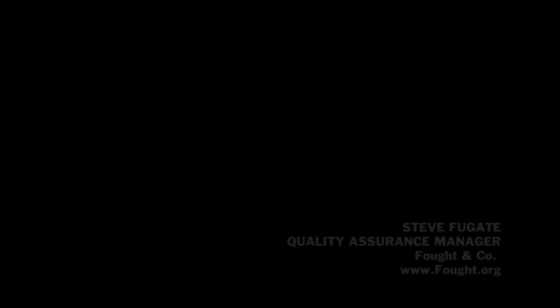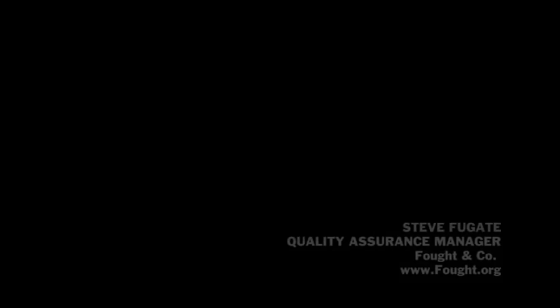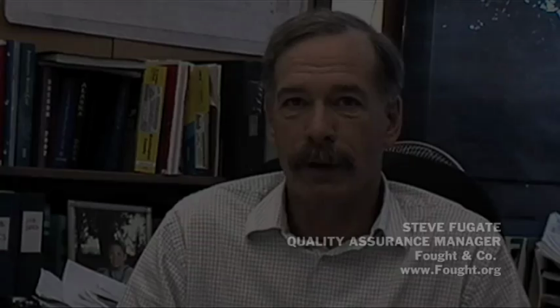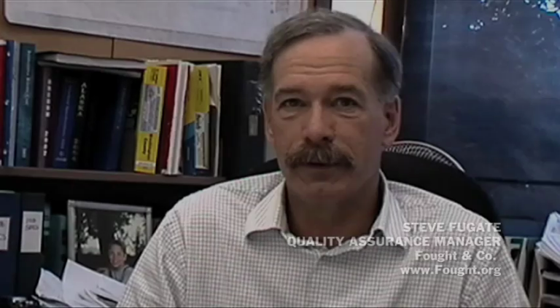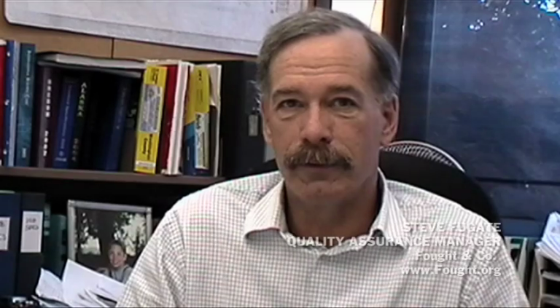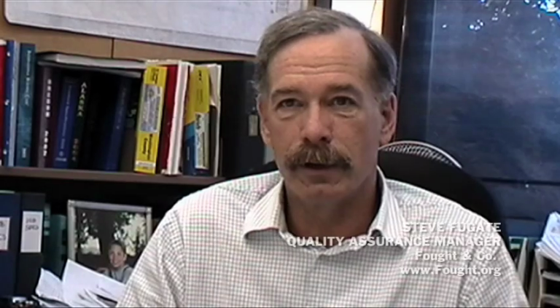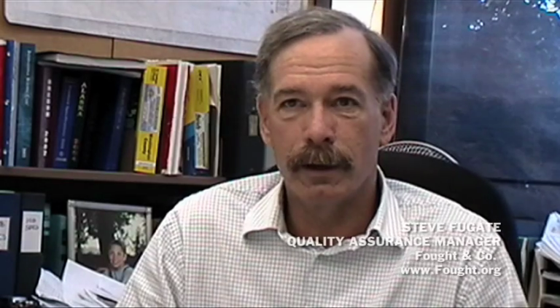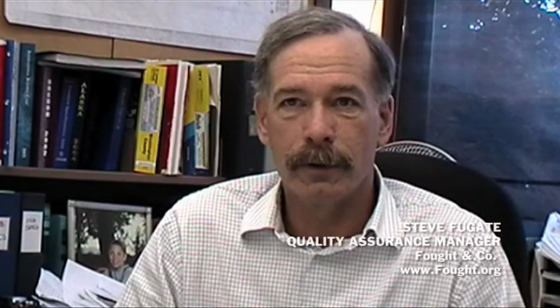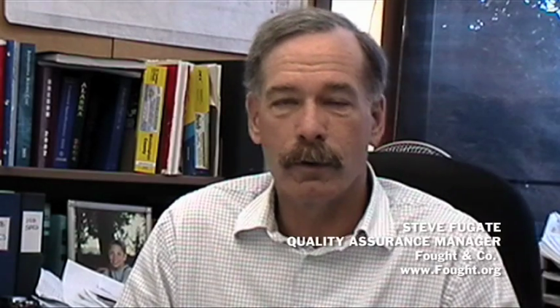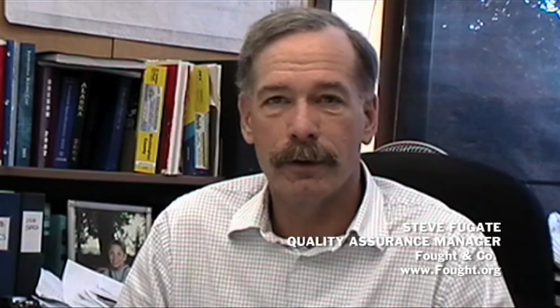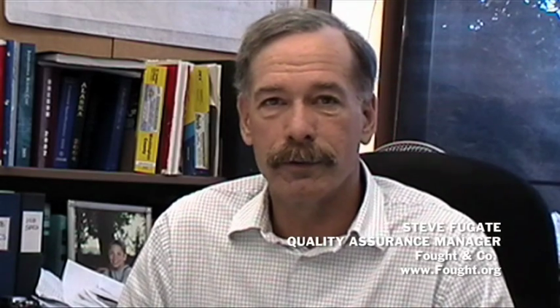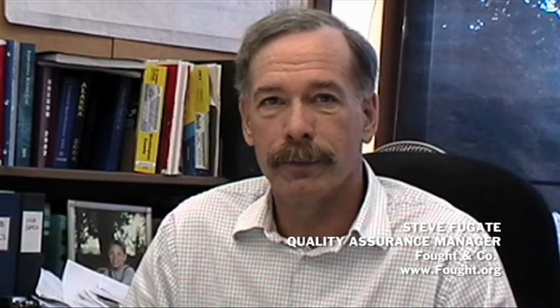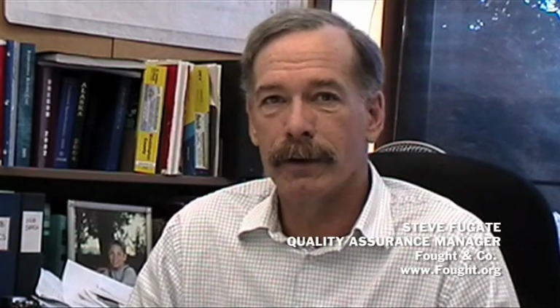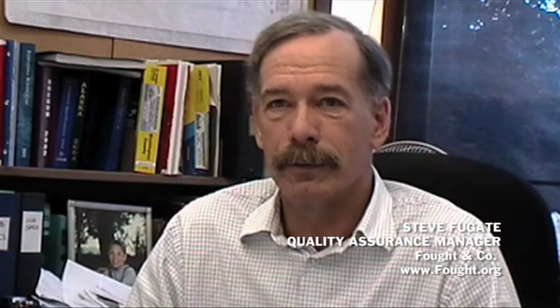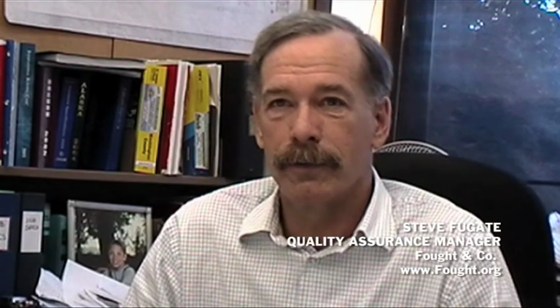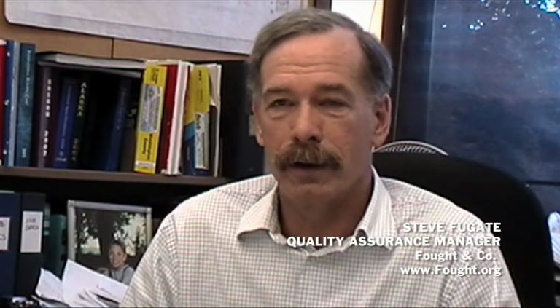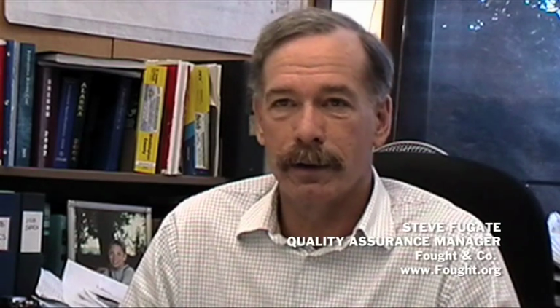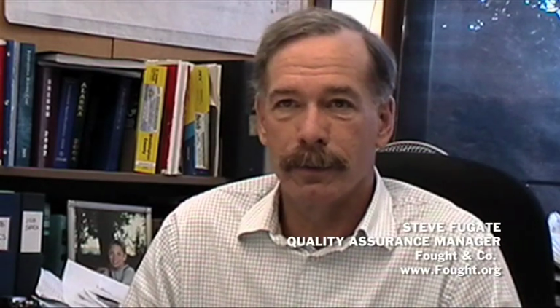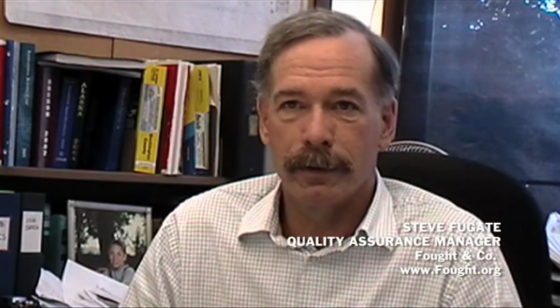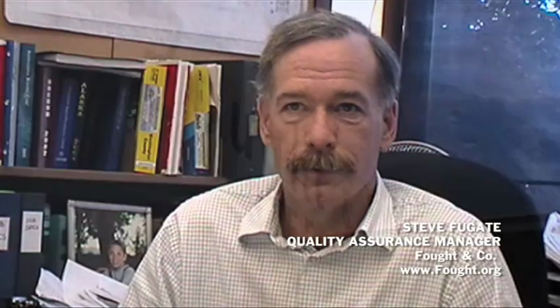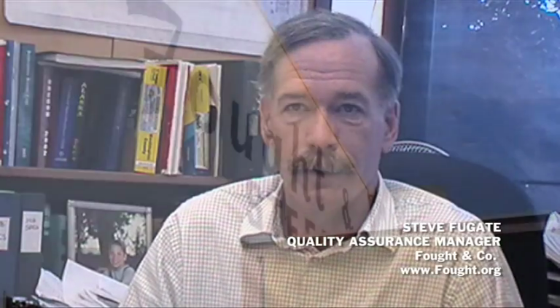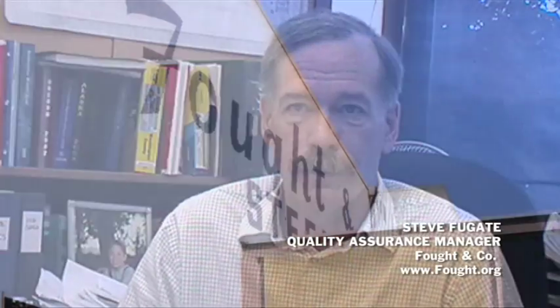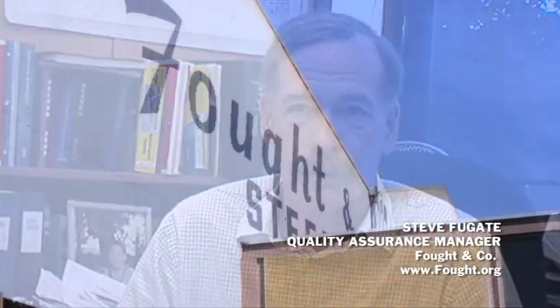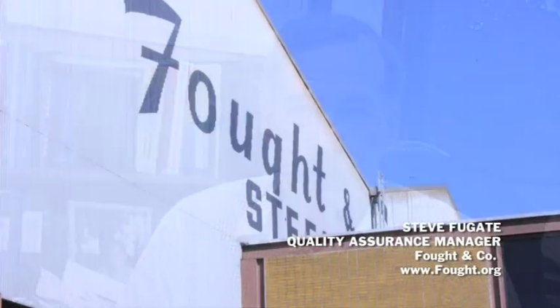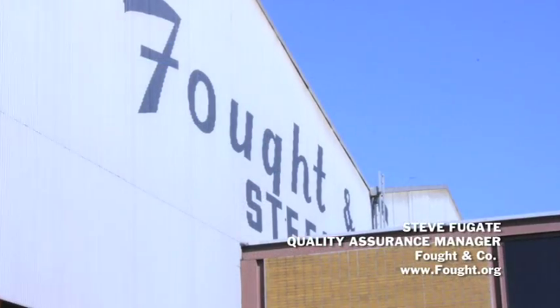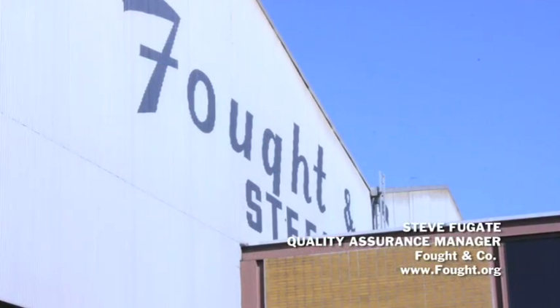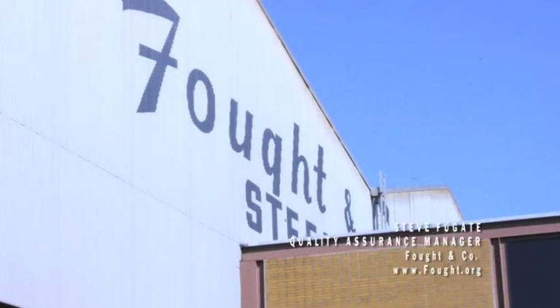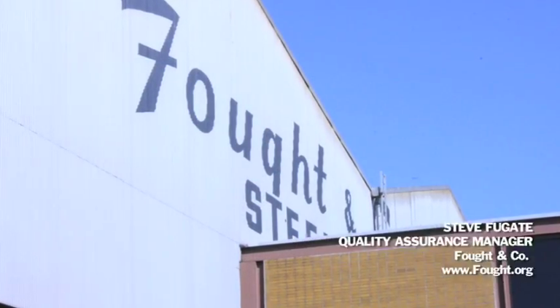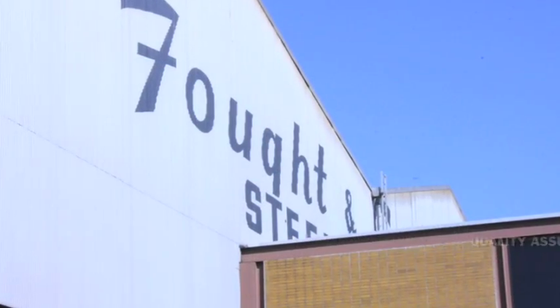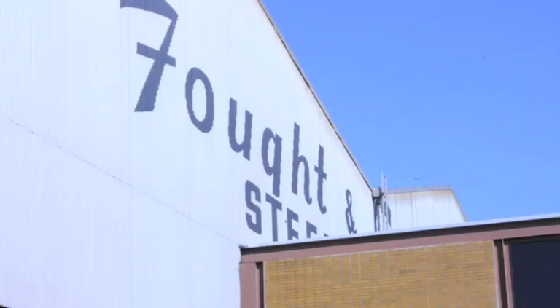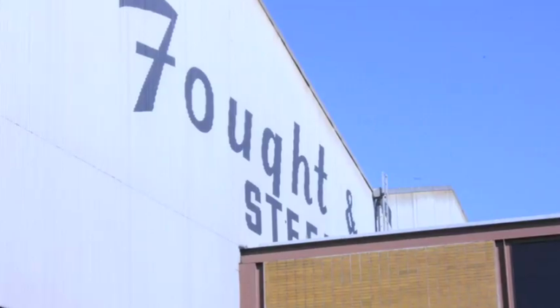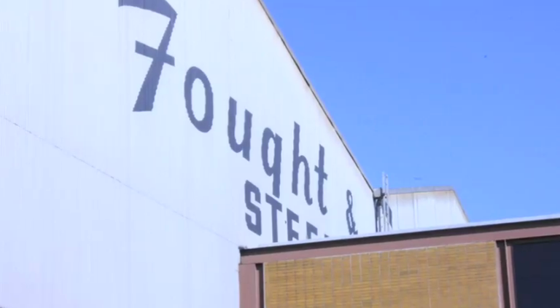My name is Steve Fugate. I'm the Quality Assurance Manager with Foughton Company in Tigard, Oregon. We're a bridge and structural fabricator.